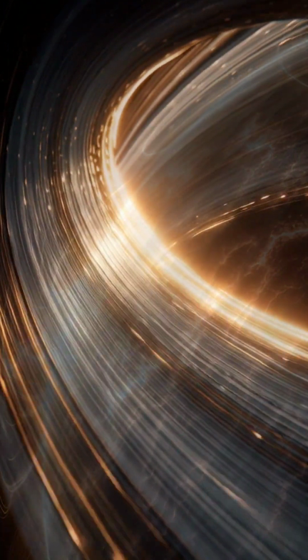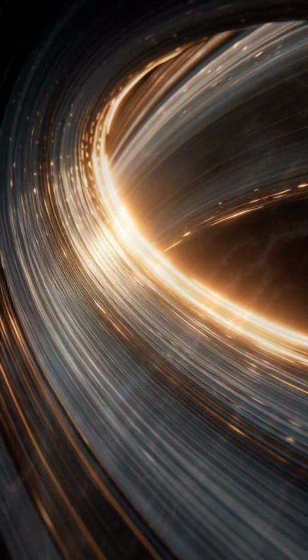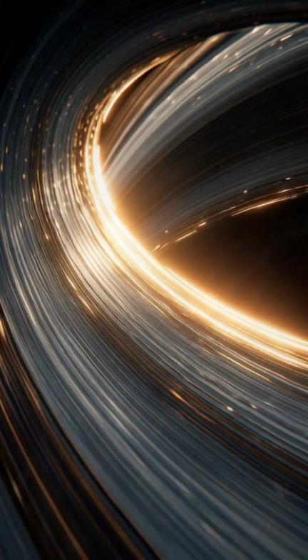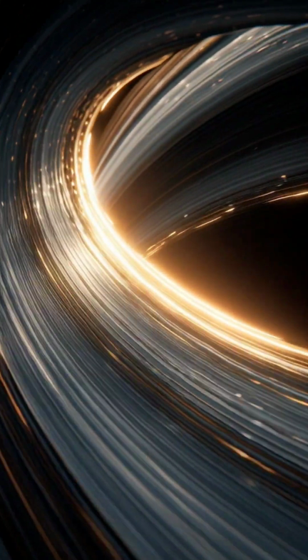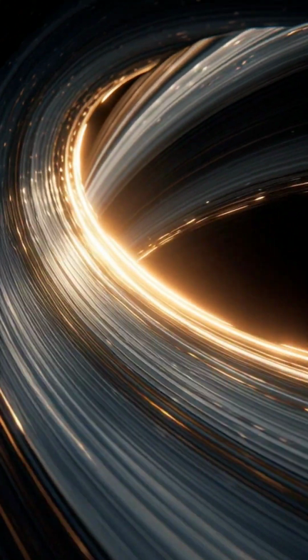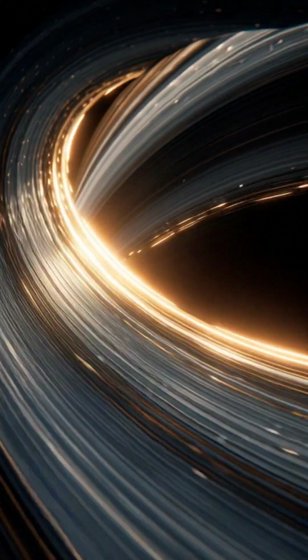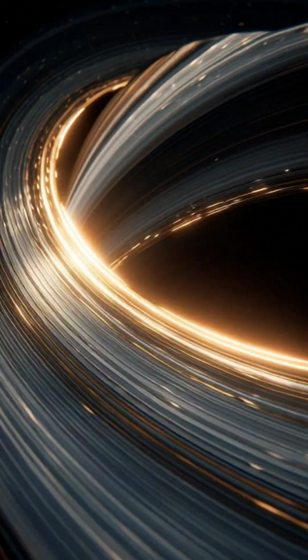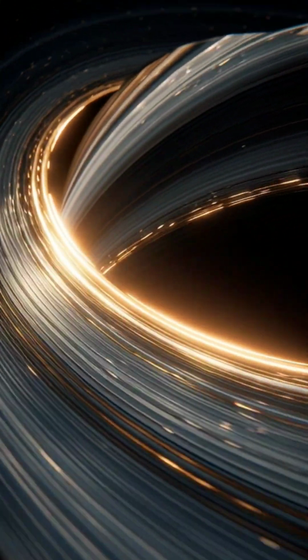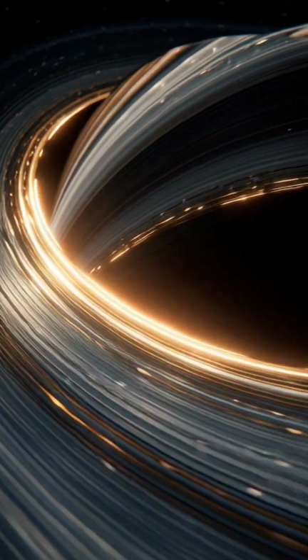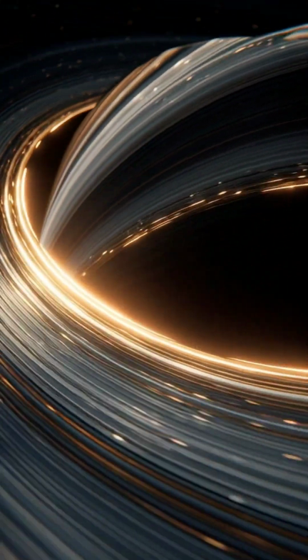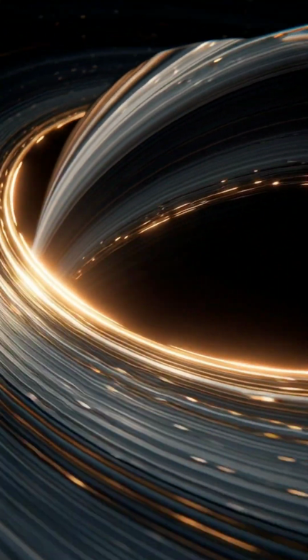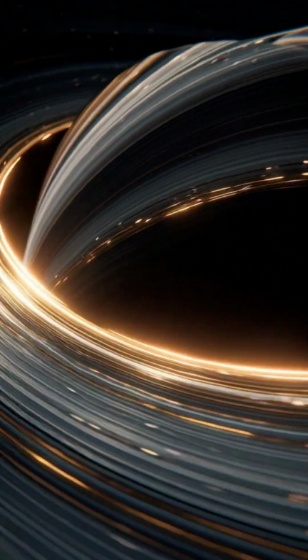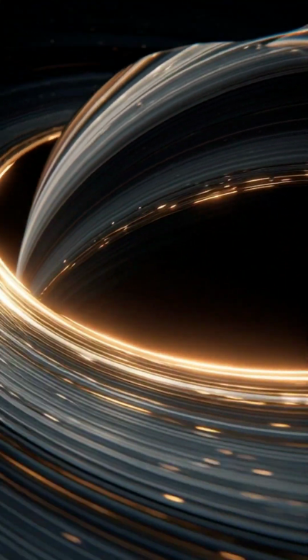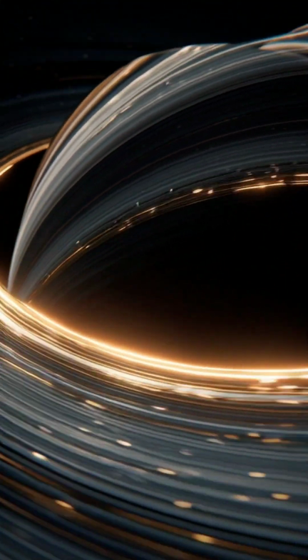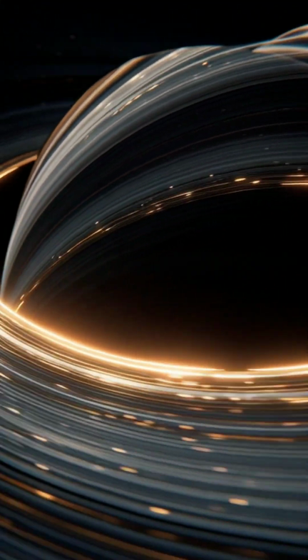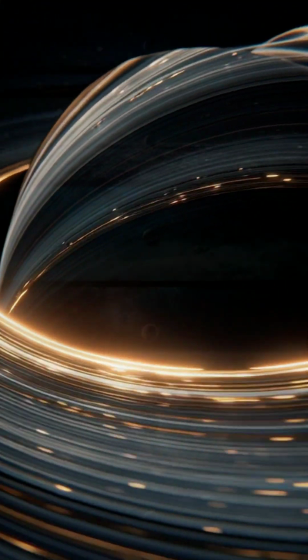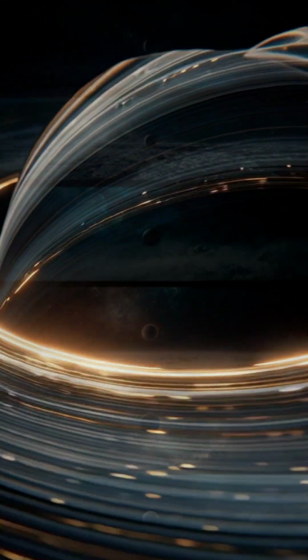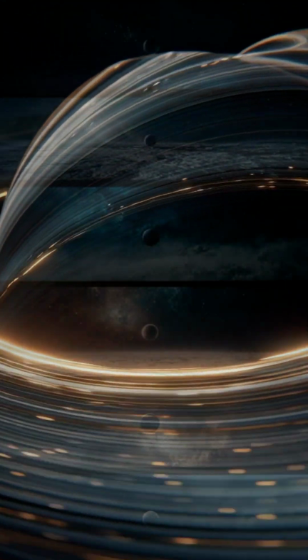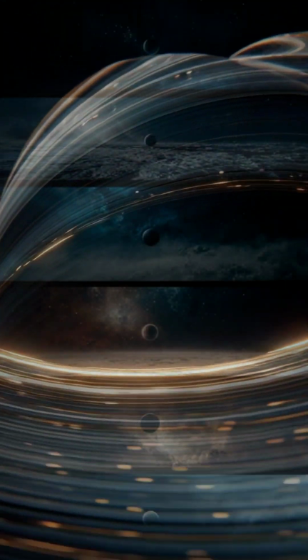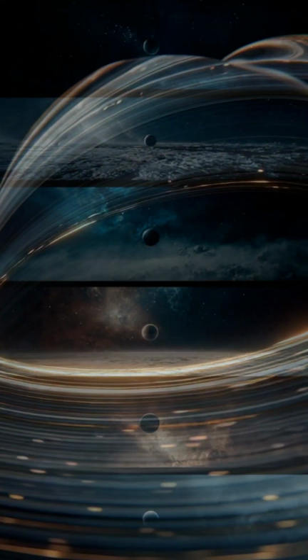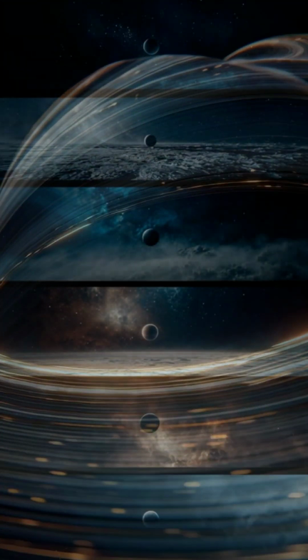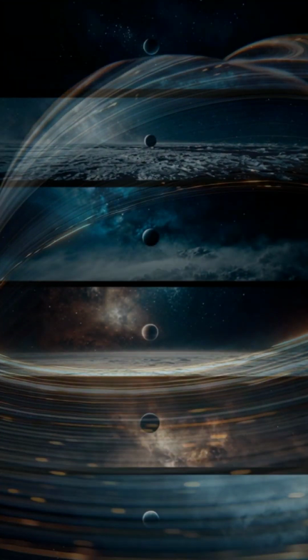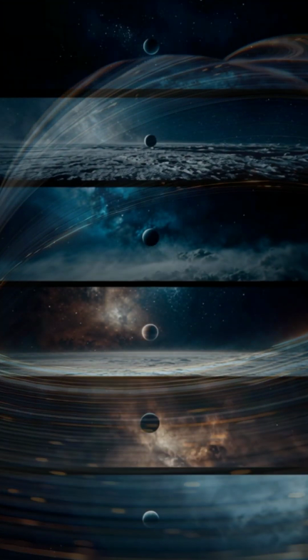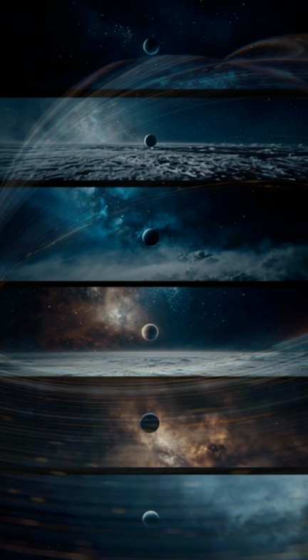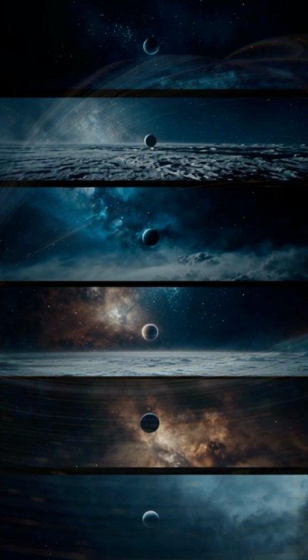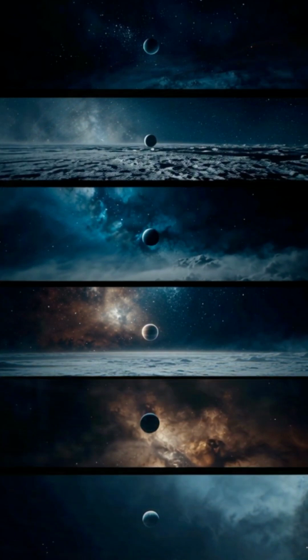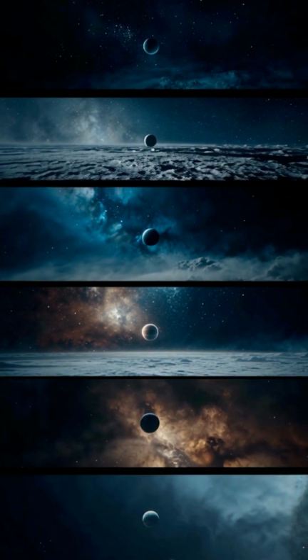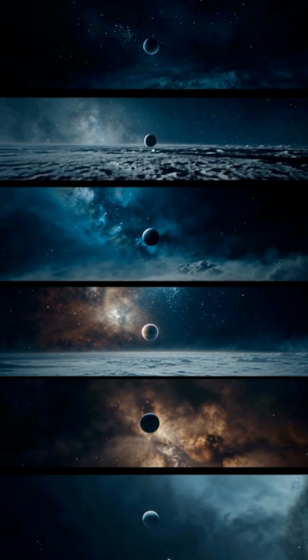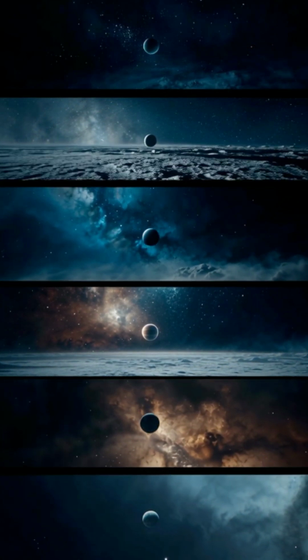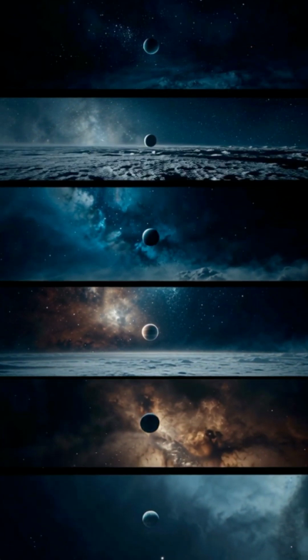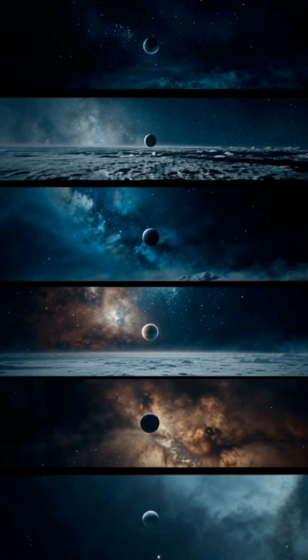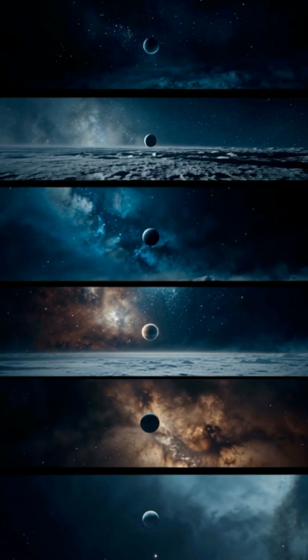Neptune spins quickly, completing a day in just 16 hours, and its tilted magnetic field adds to the planet's strange and captivating nature.